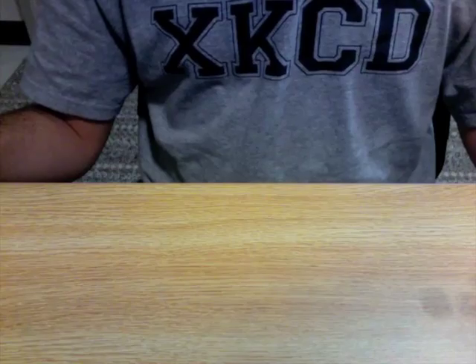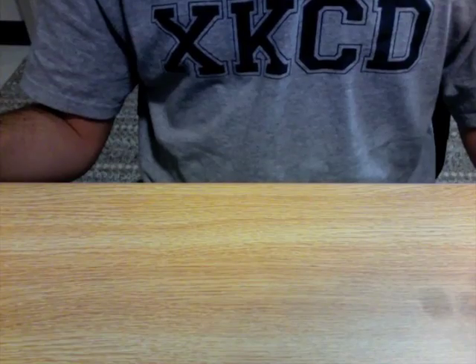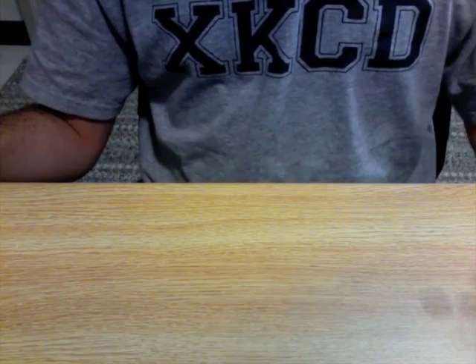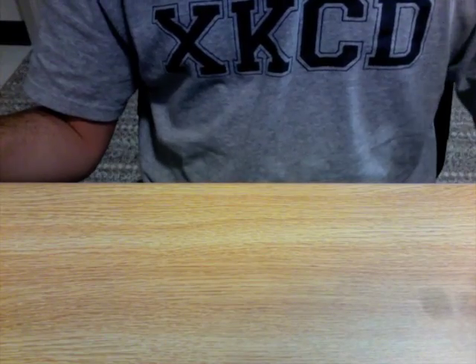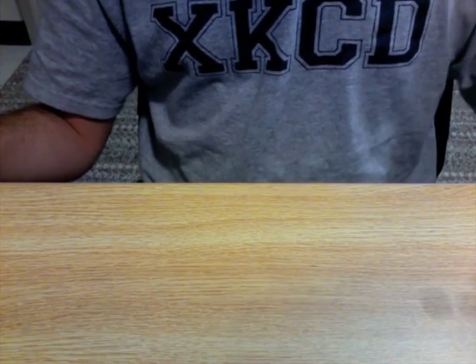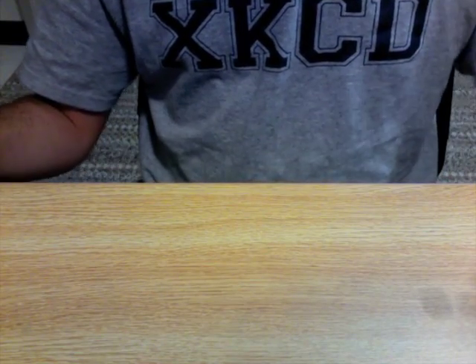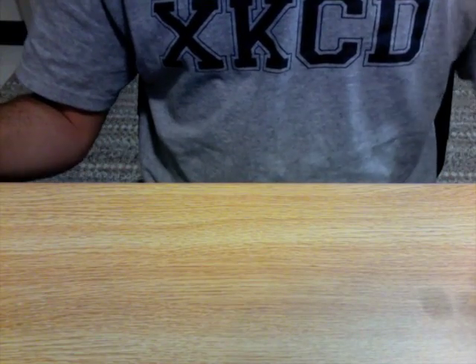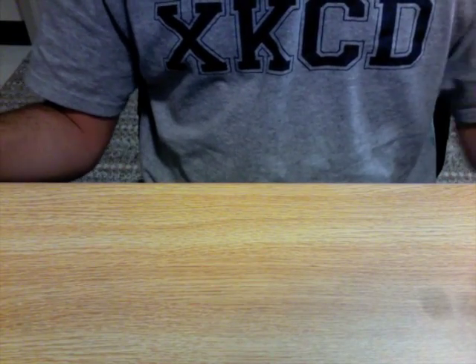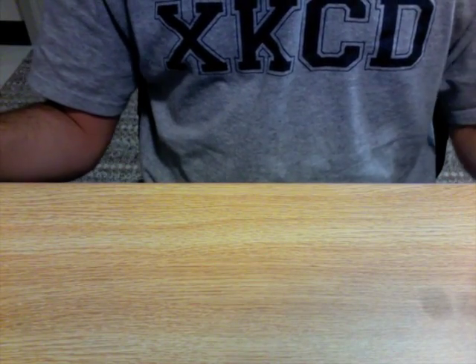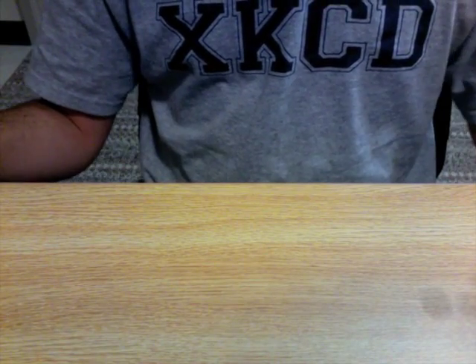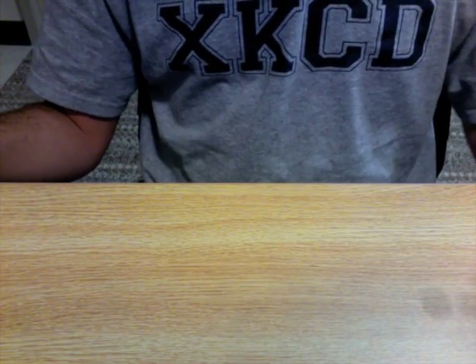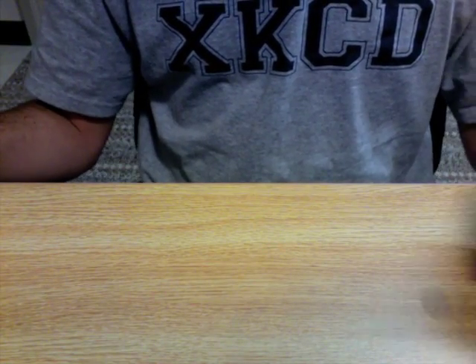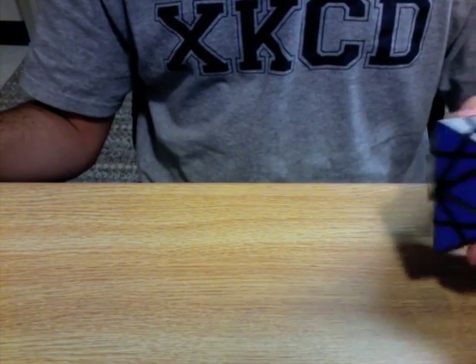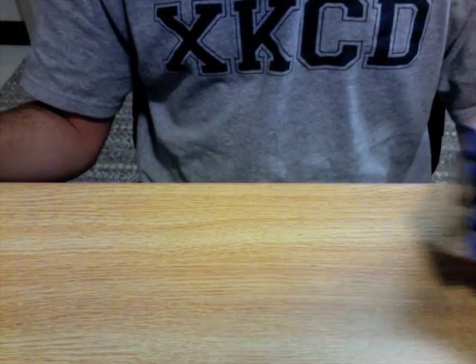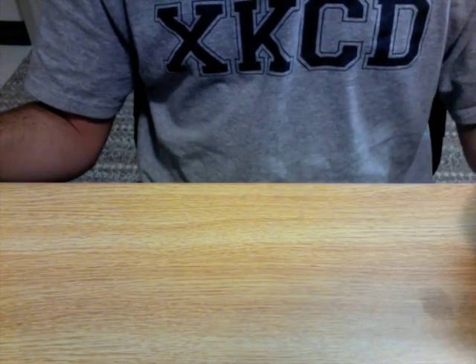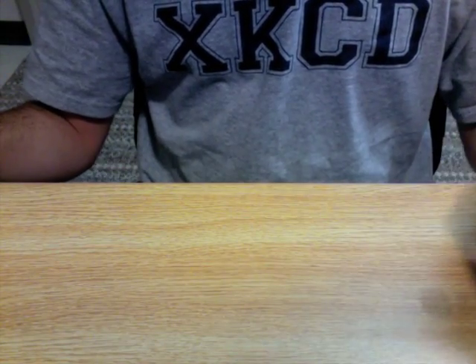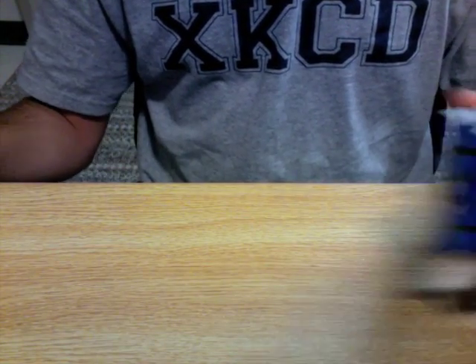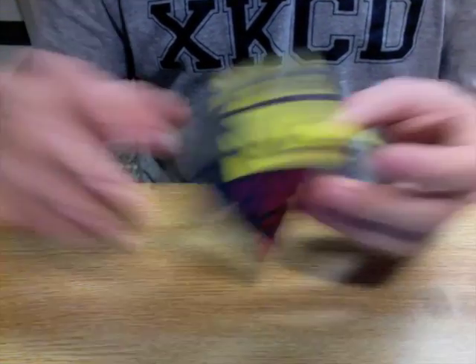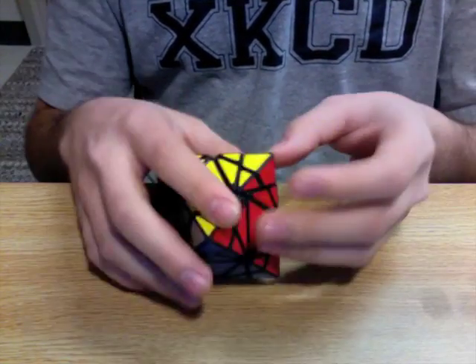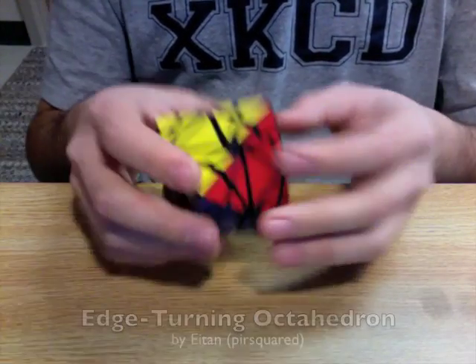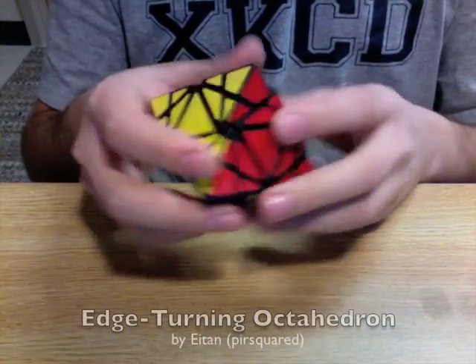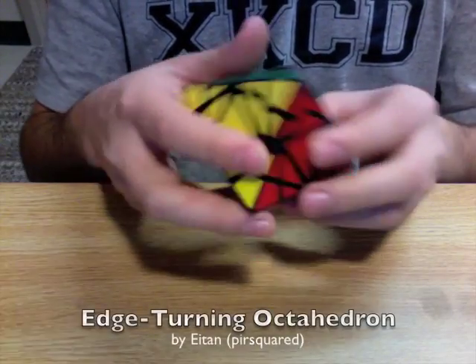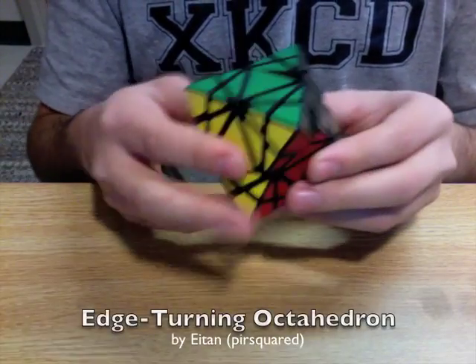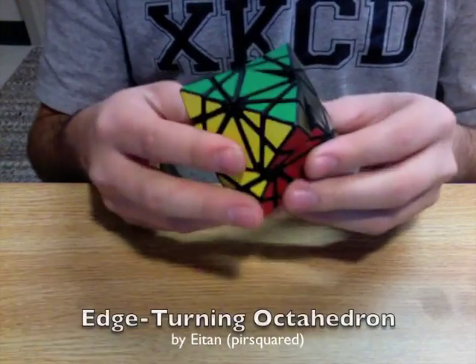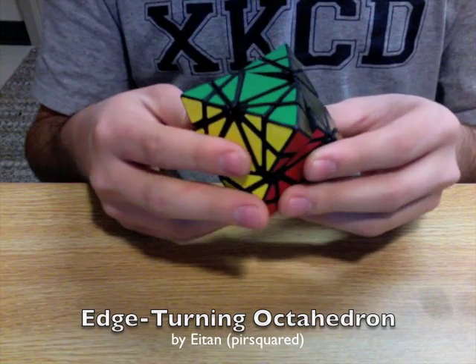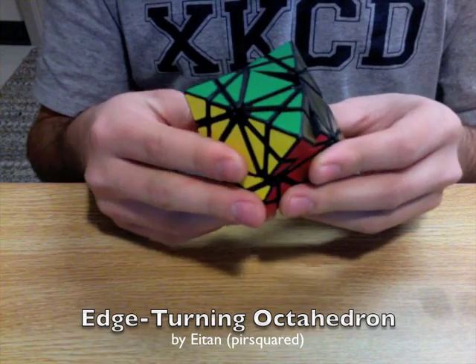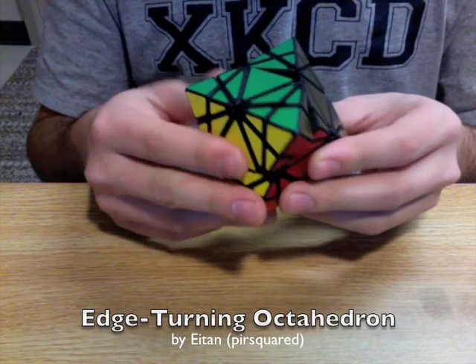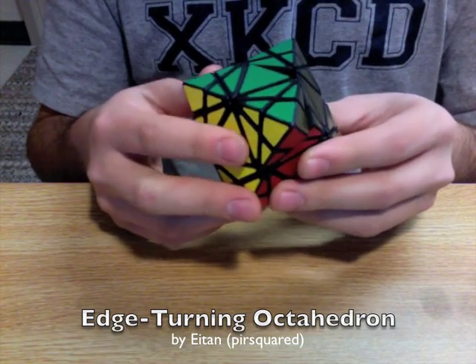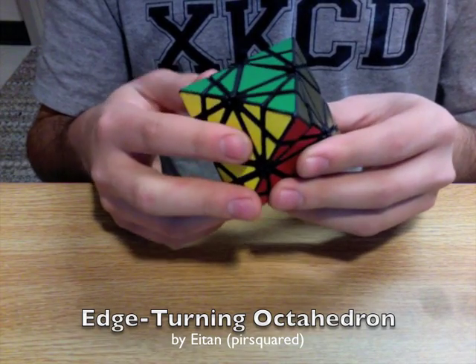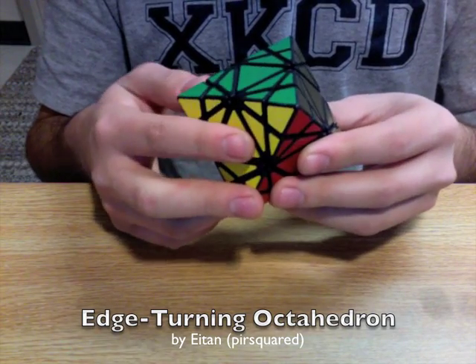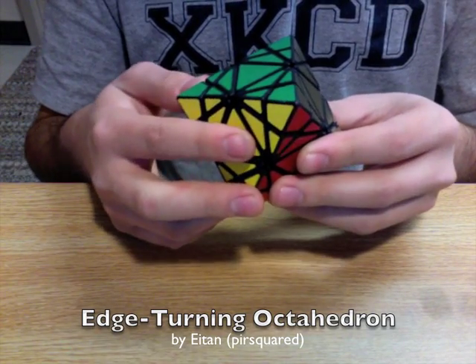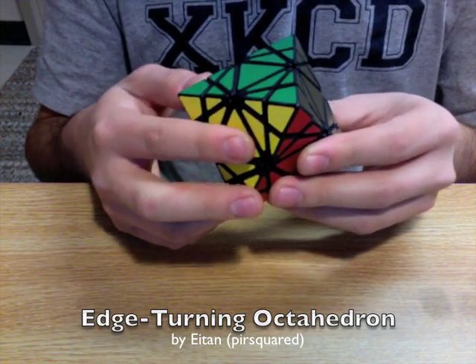Hi, this is Pi R-squared from the Twisty Puzzles Forum, and I'd like to present the edge-turning octahedron.